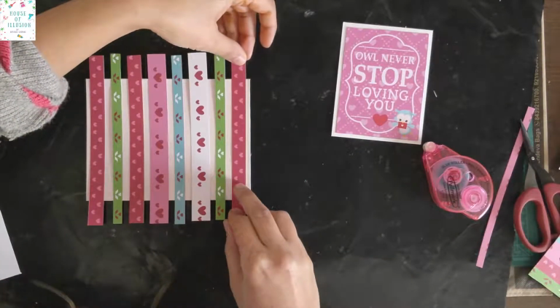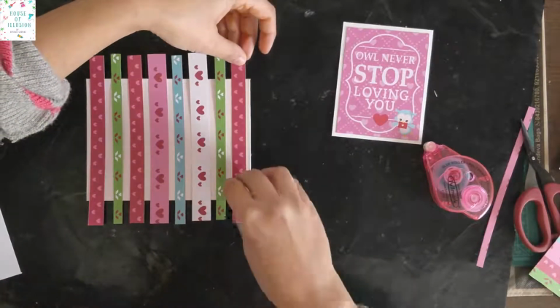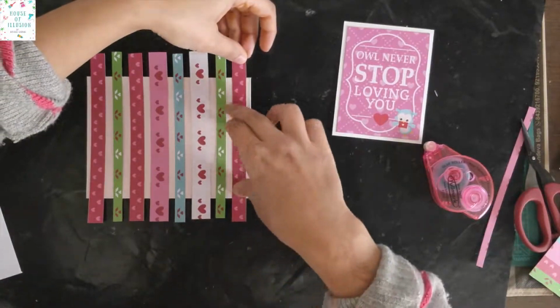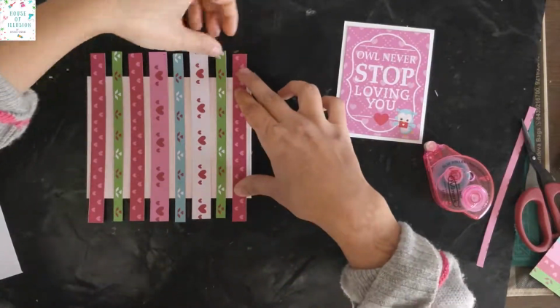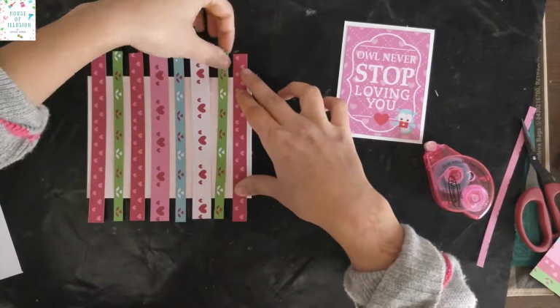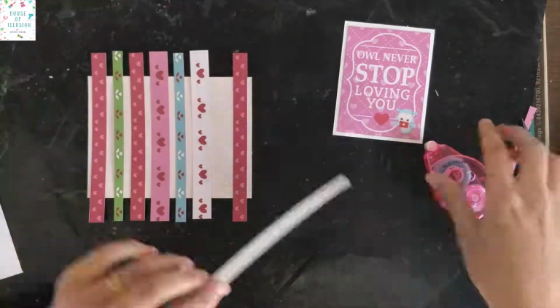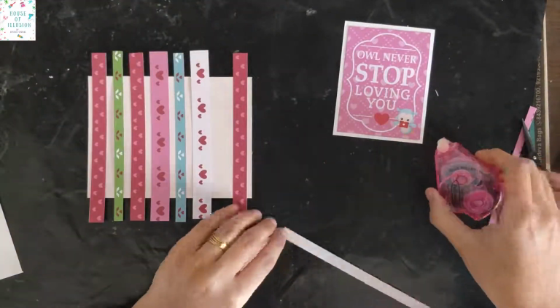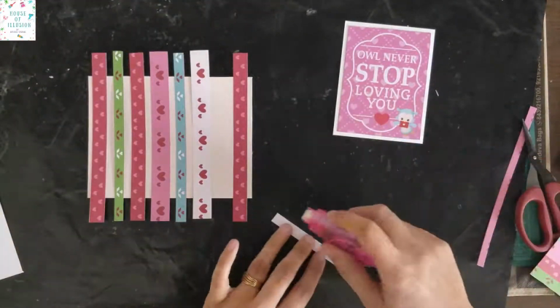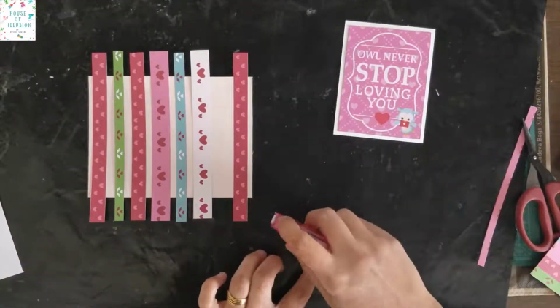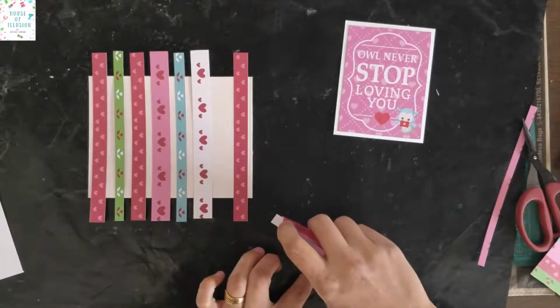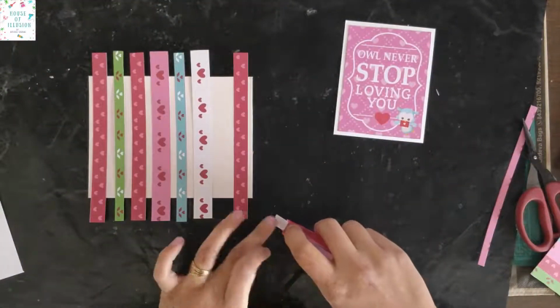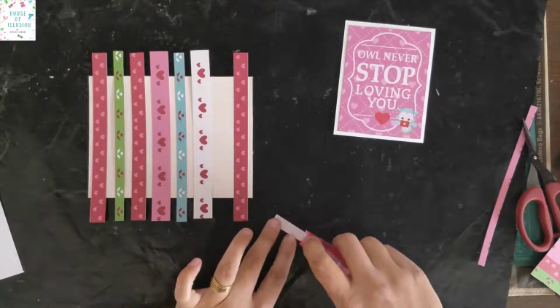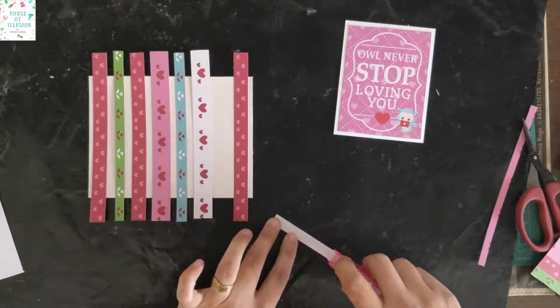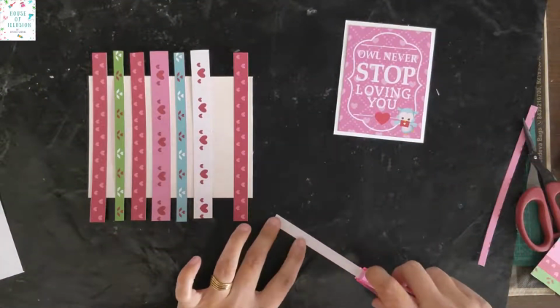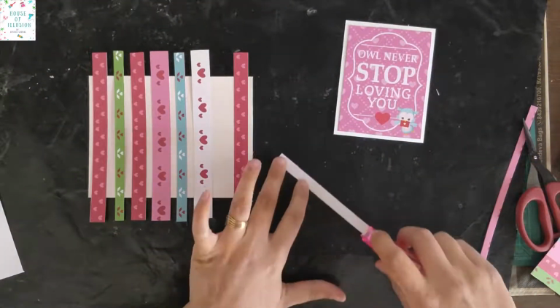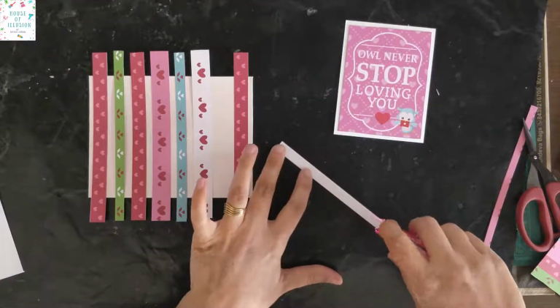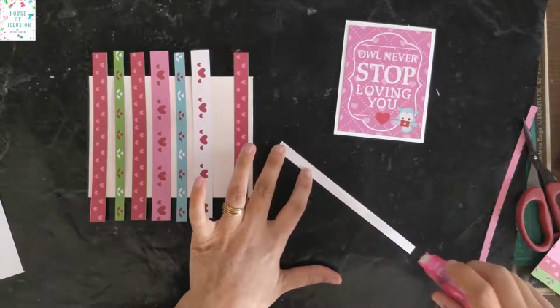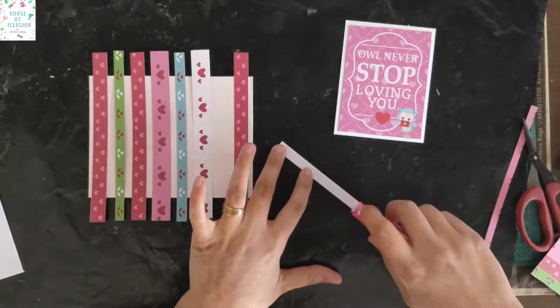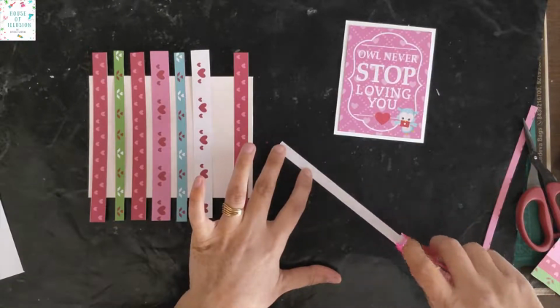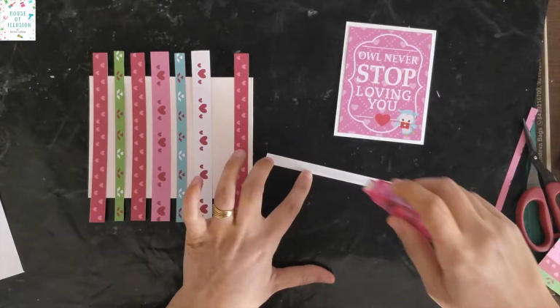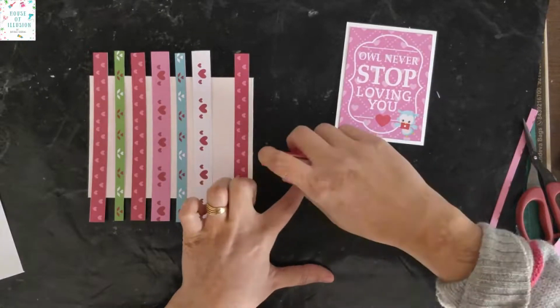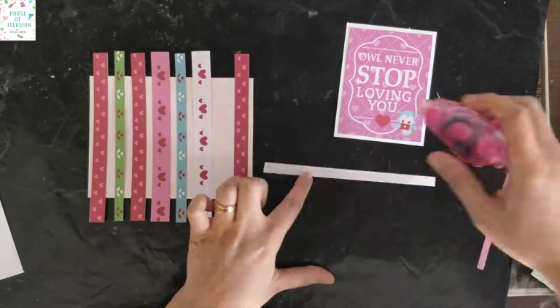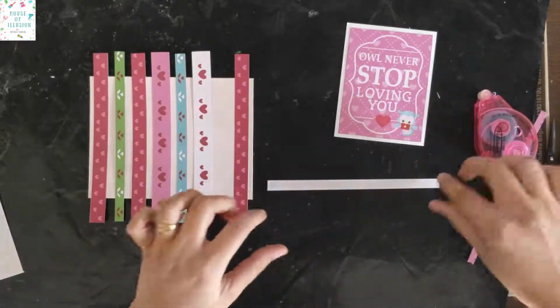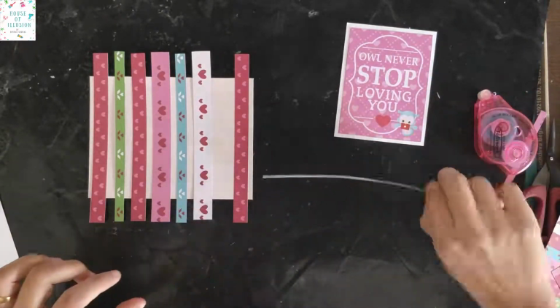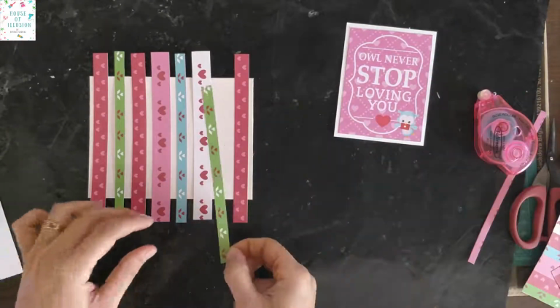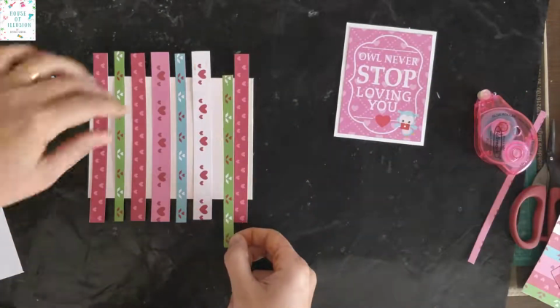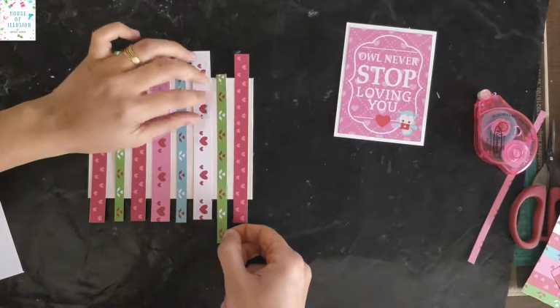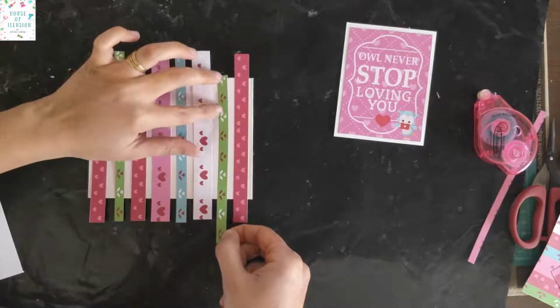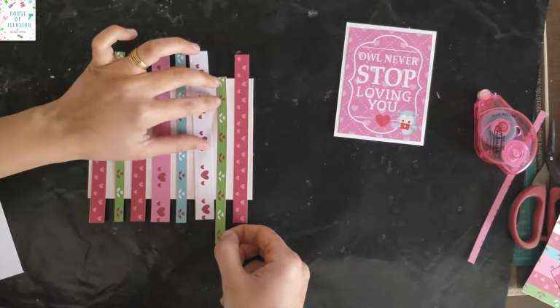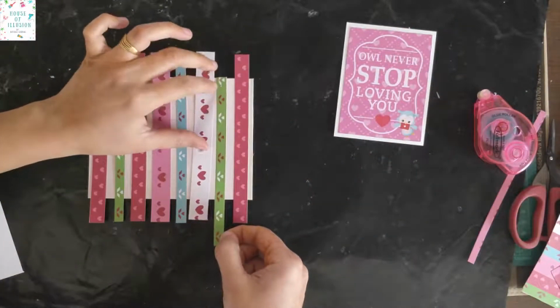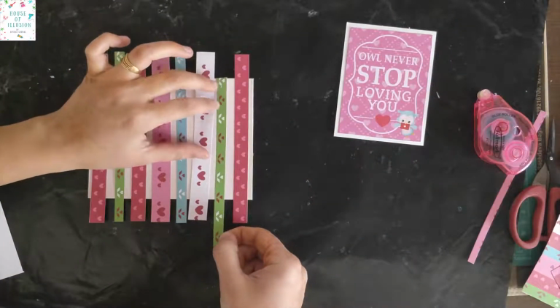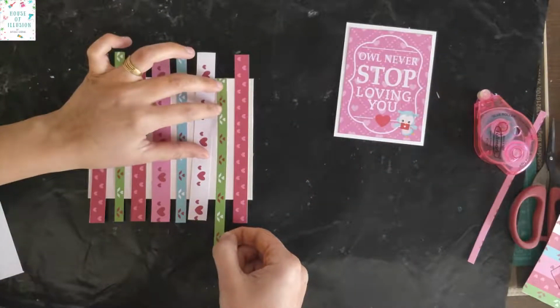Adhere all the elements in position with the help of double-sided adhesive tape and trim off the excess.